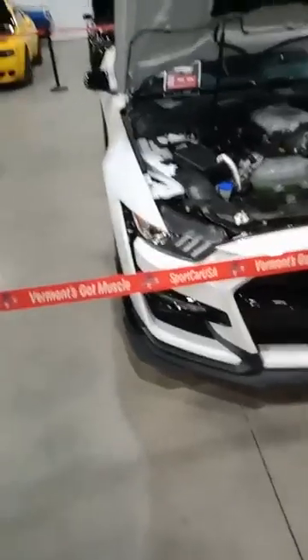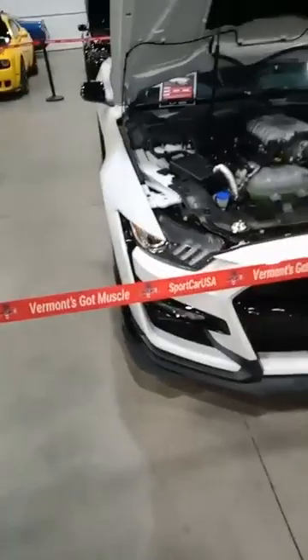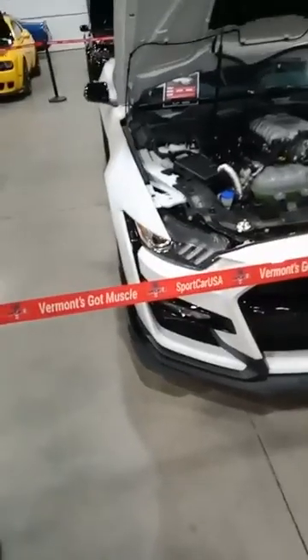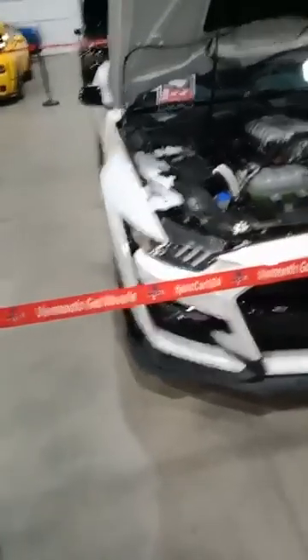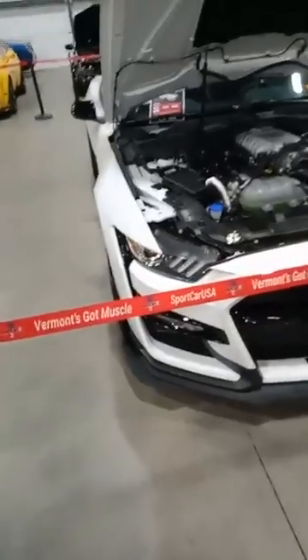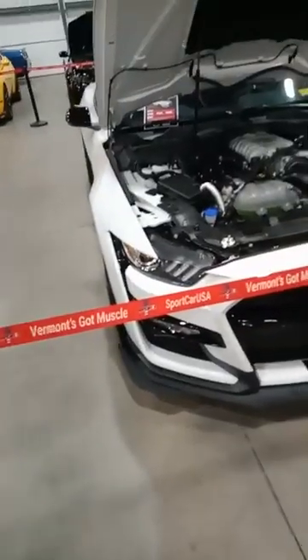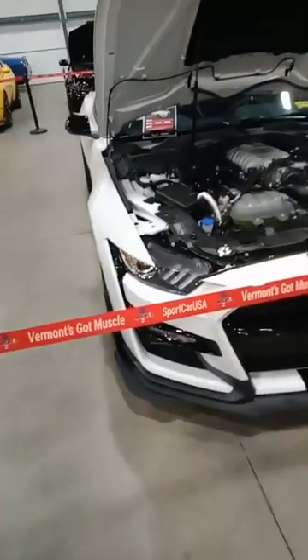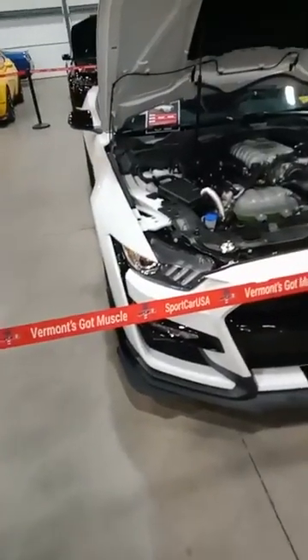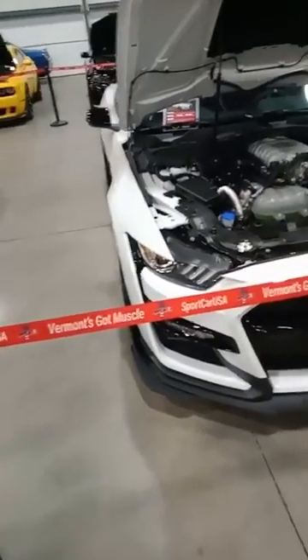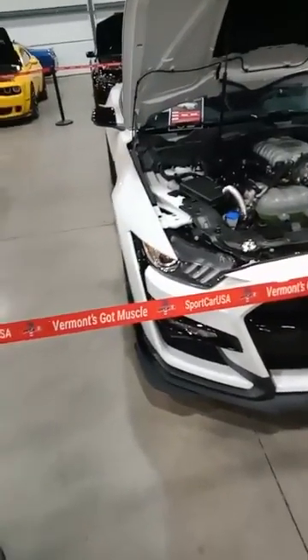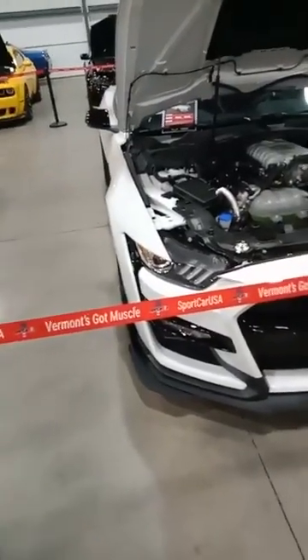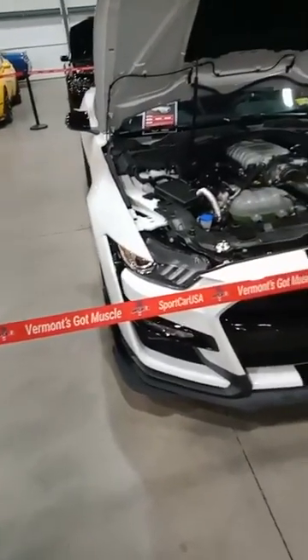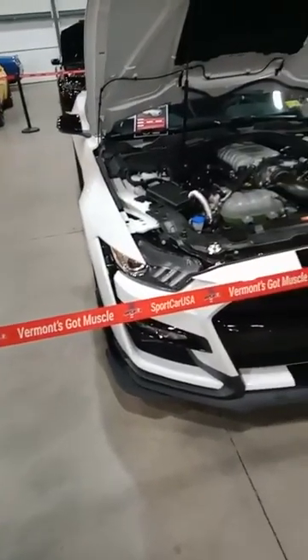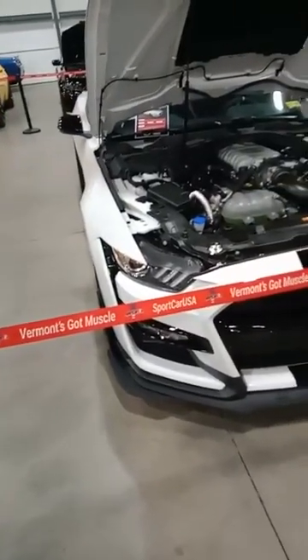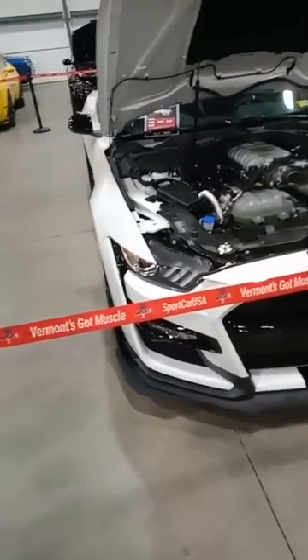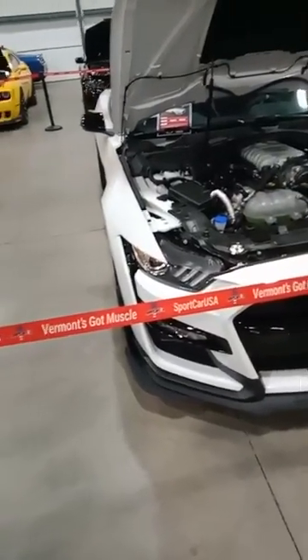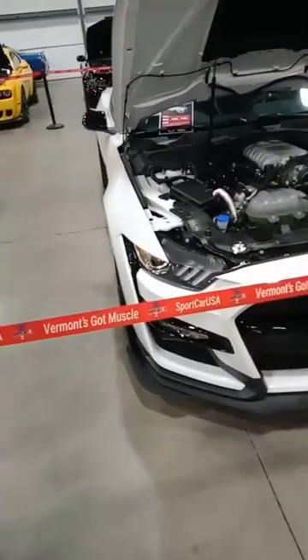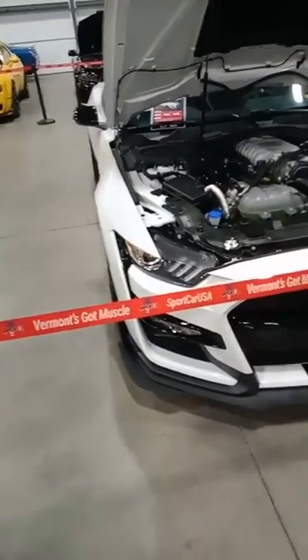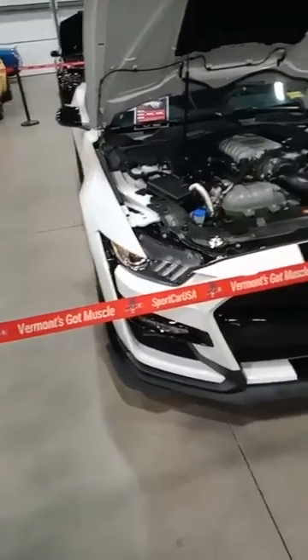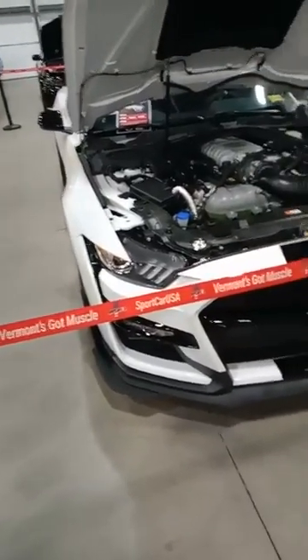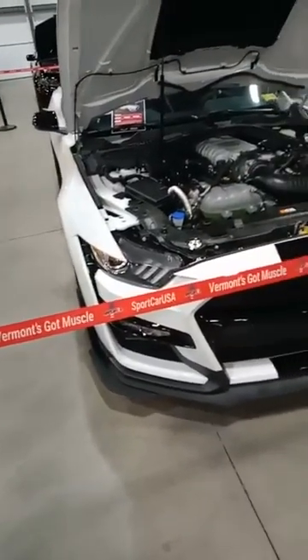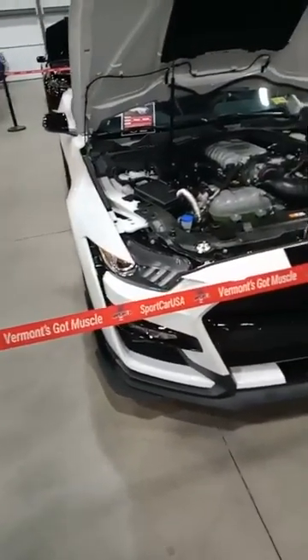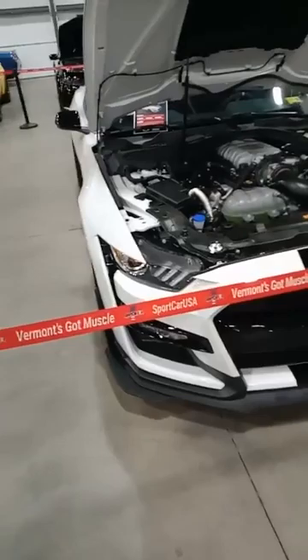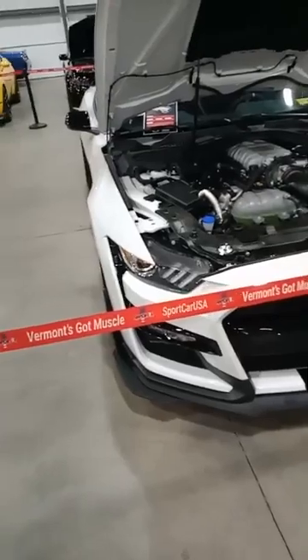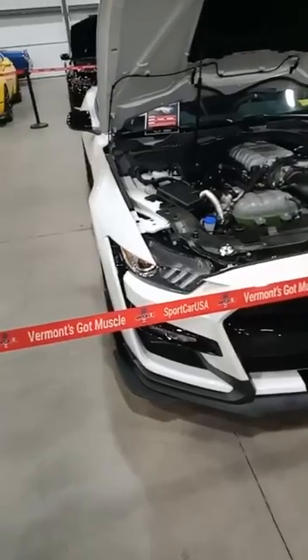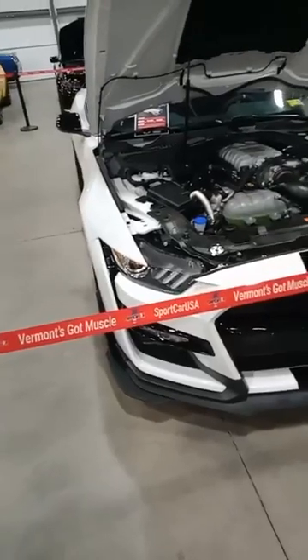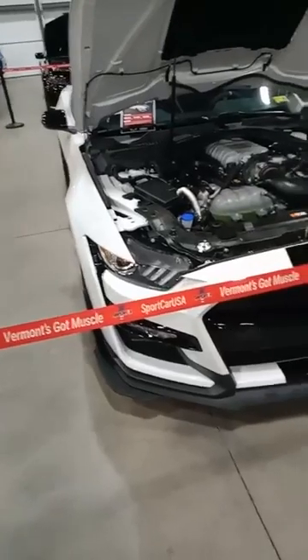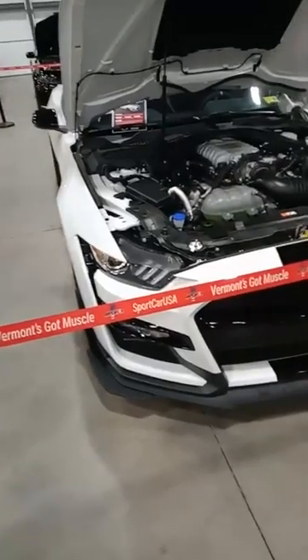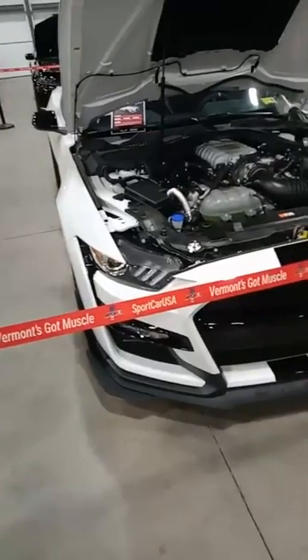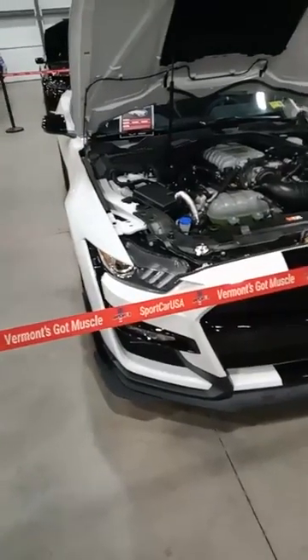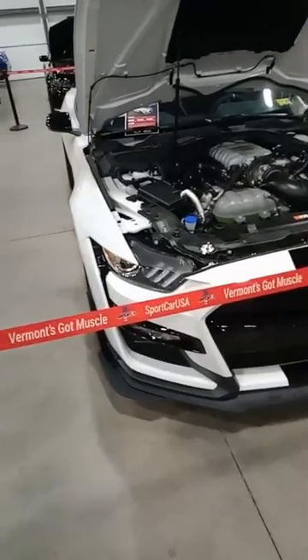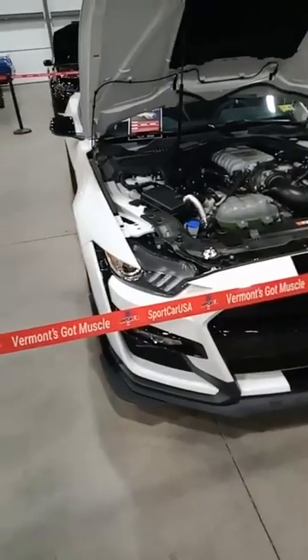Hey, Base Lightning here, and I have arrived at the Hot Rod Nationals, Essex Junction, Vermont.